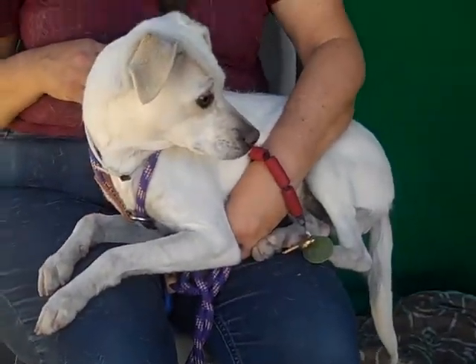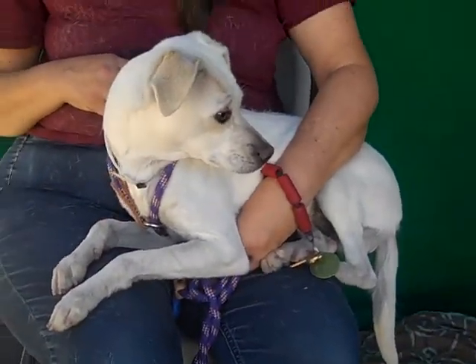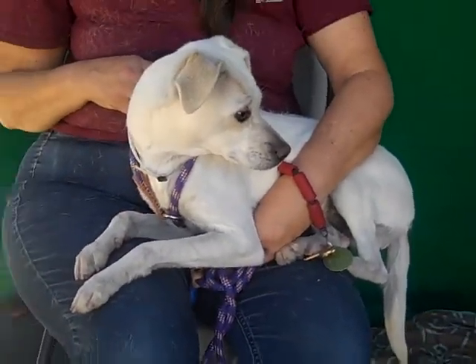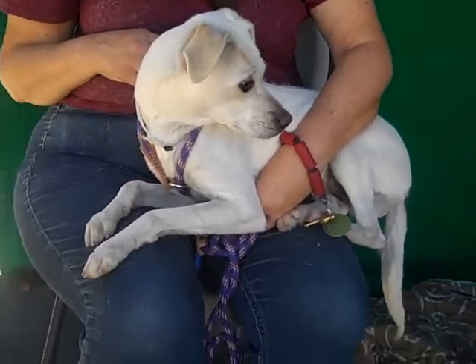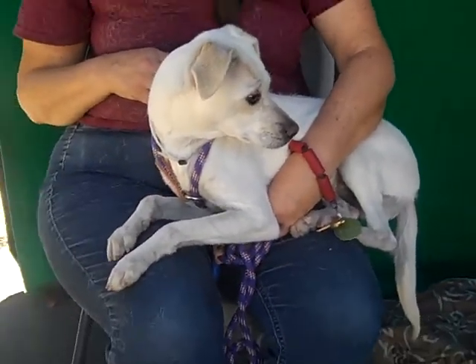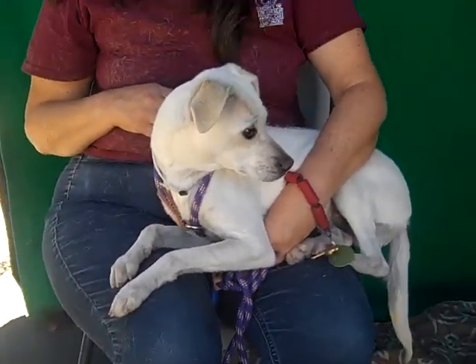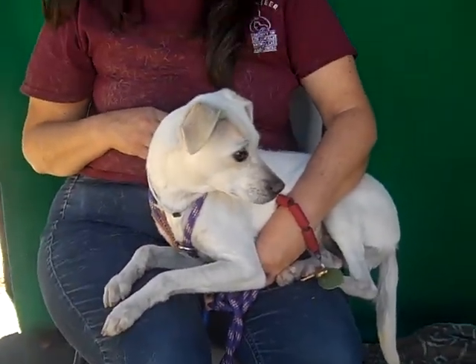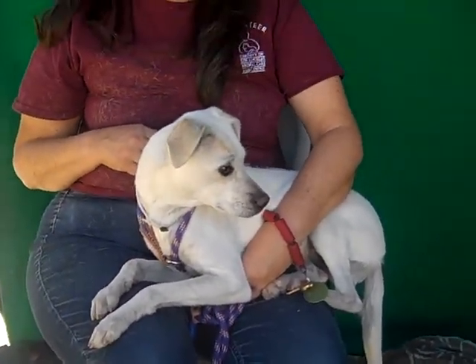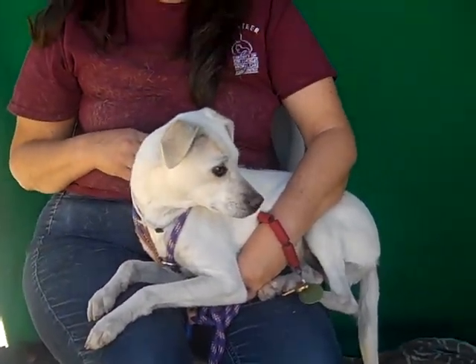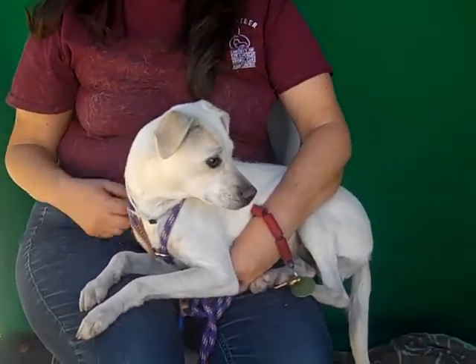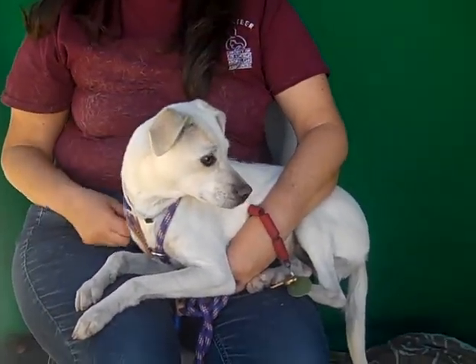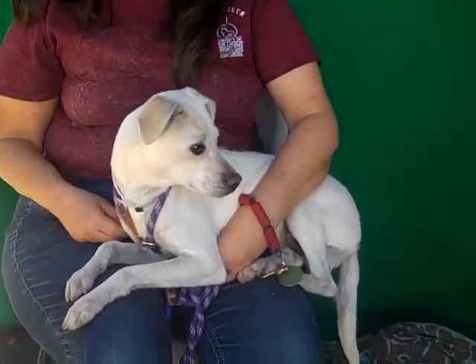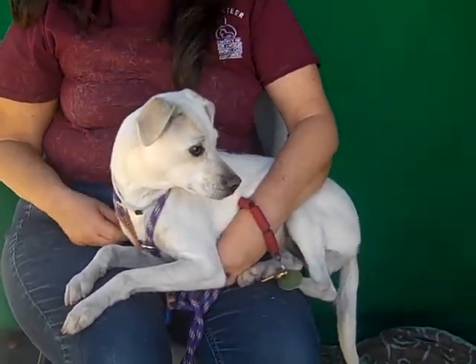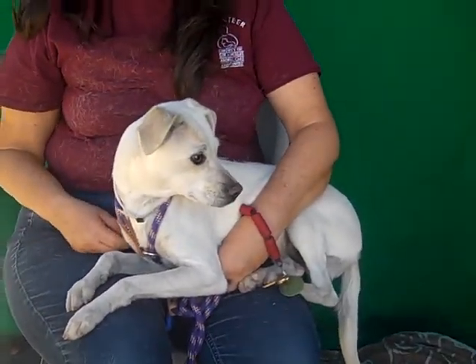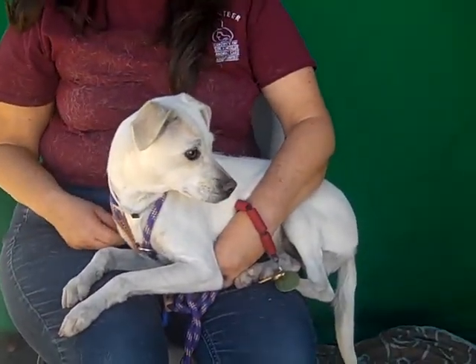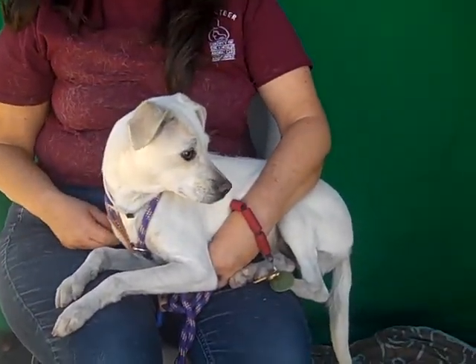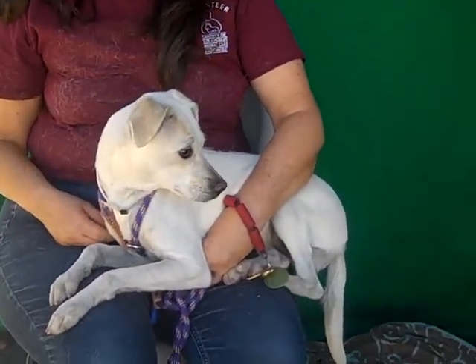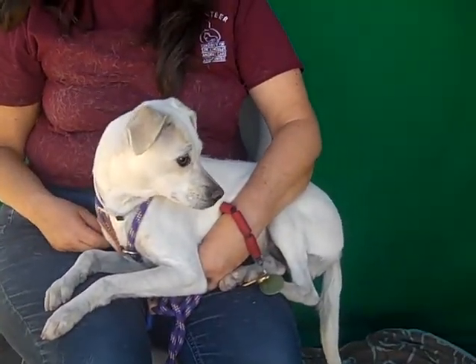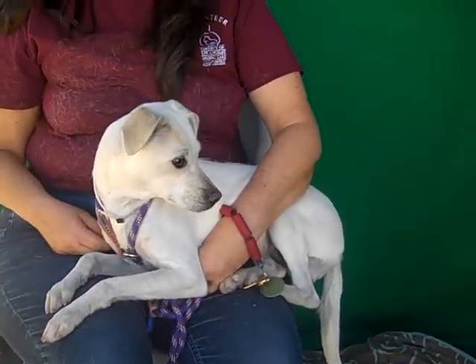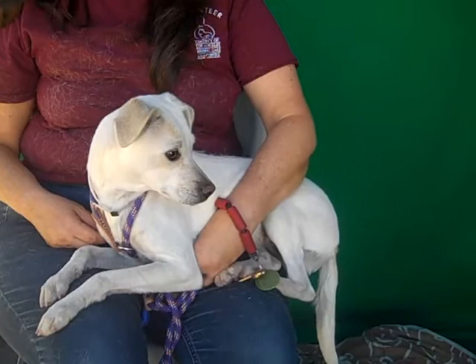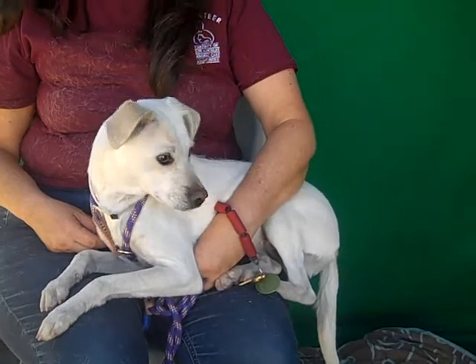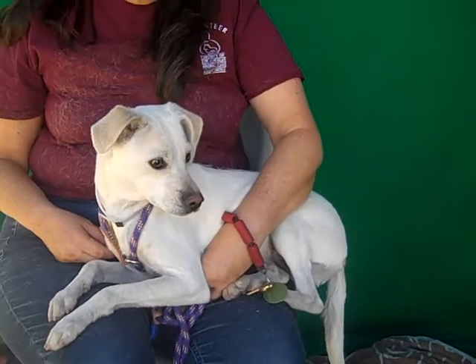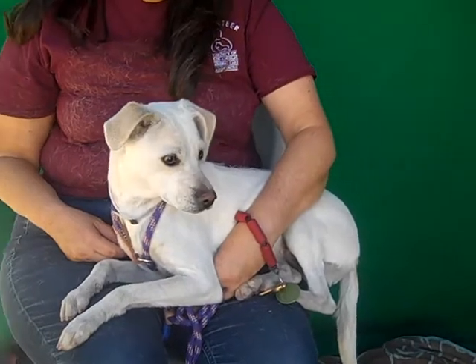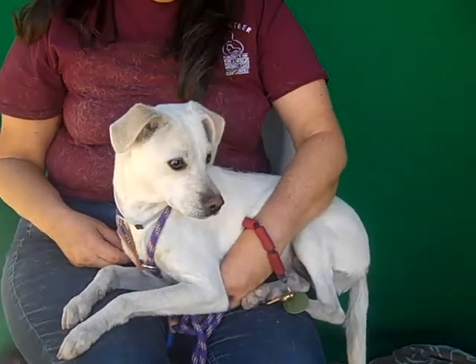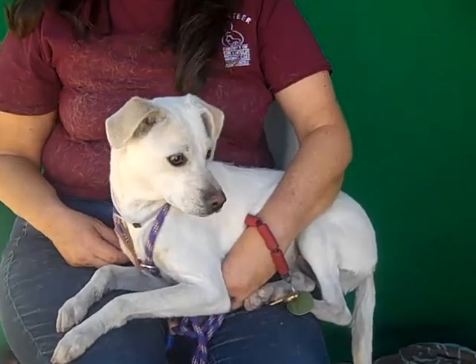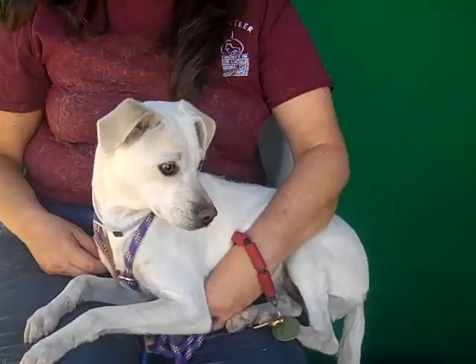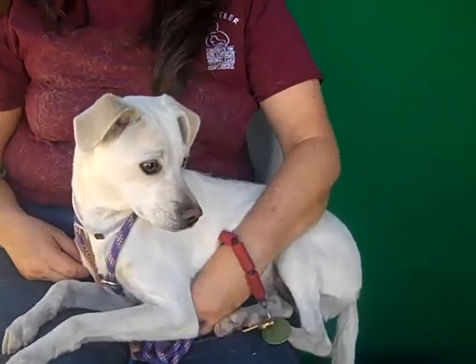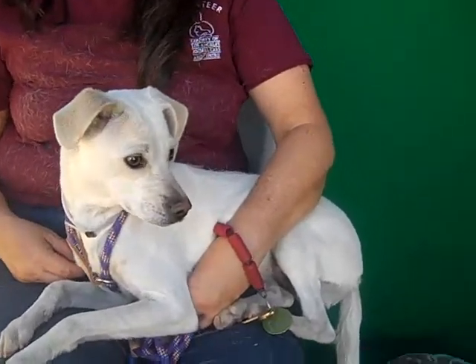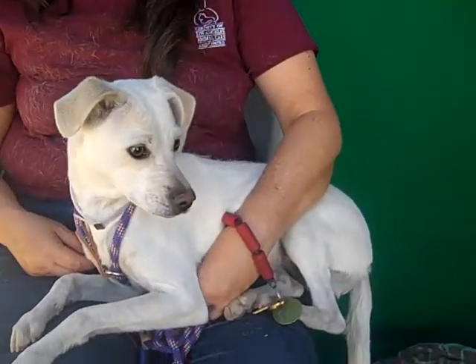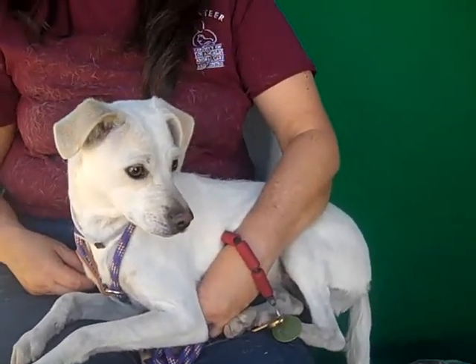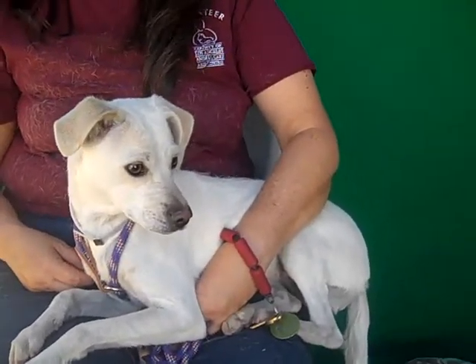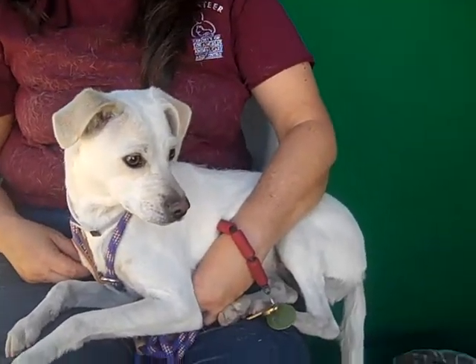Come on down to the Baldwin Park Shelter and meet Molly. Fall in love, take her home and love her forever. Good girl.